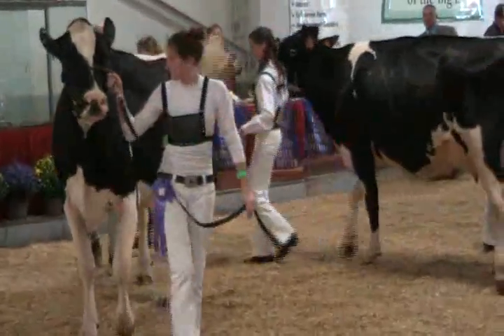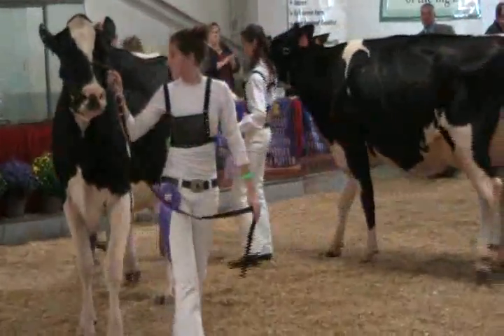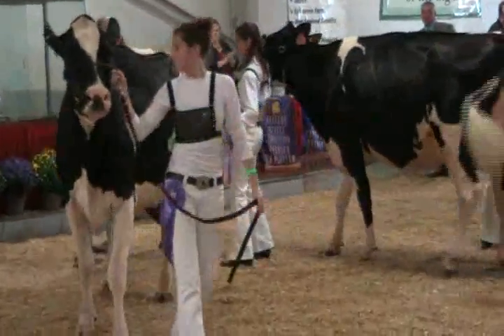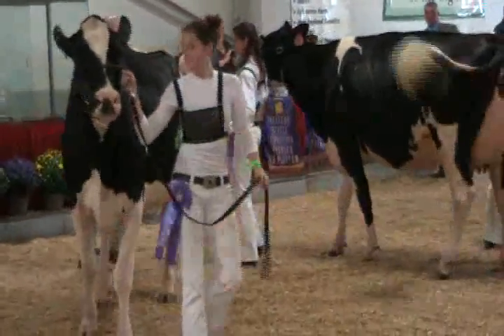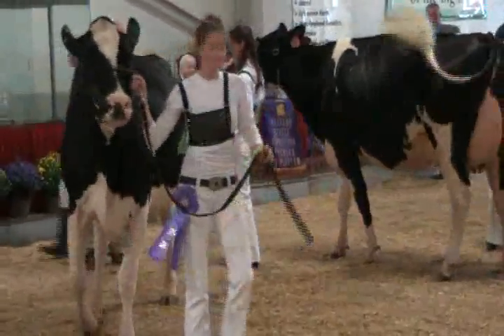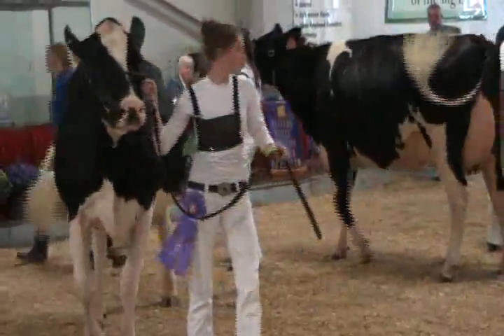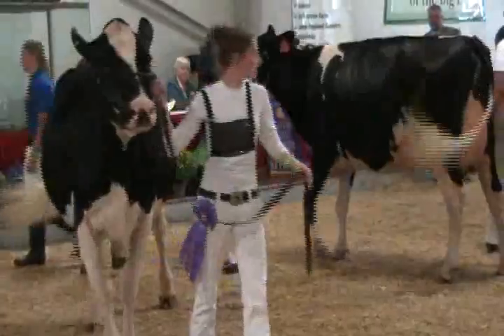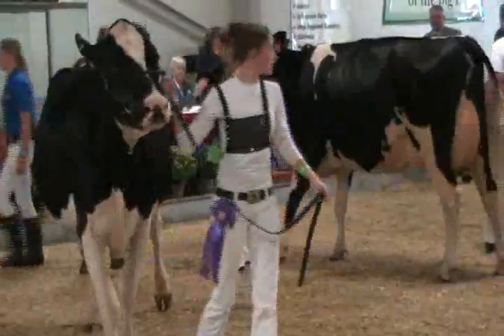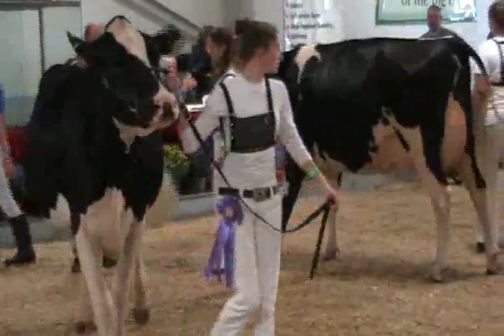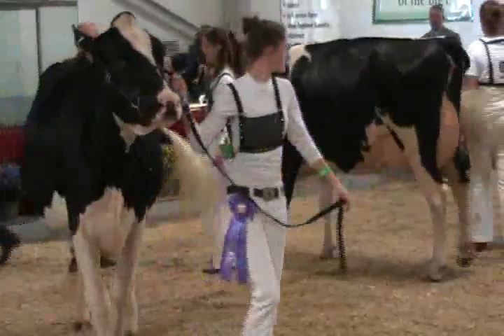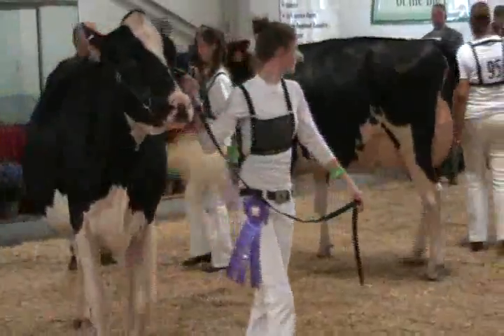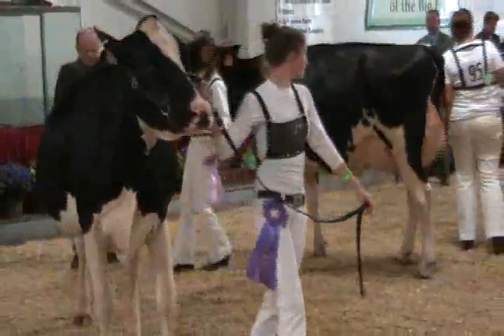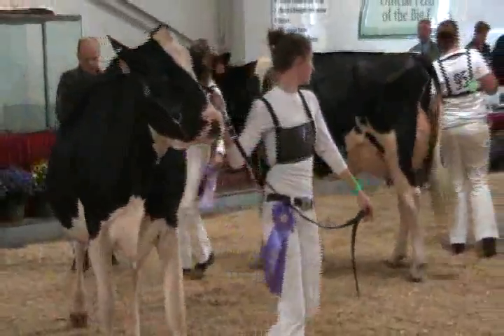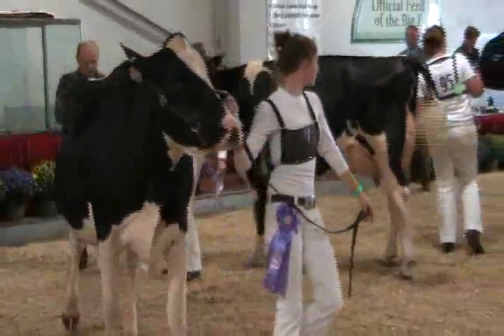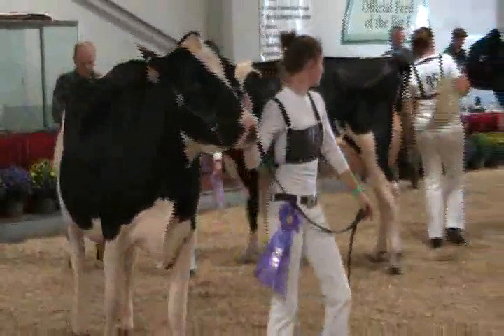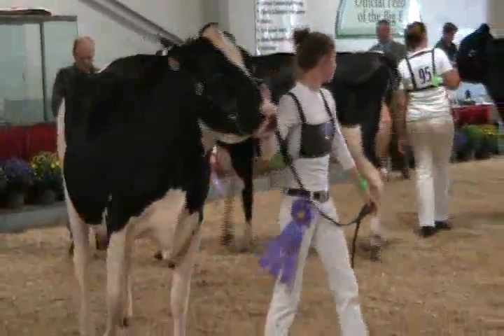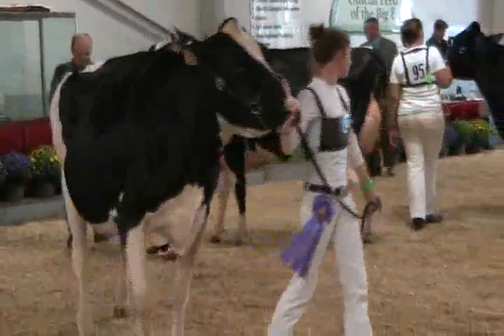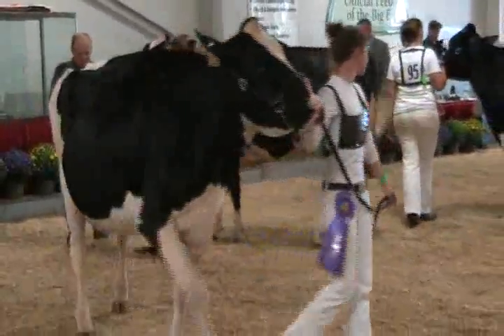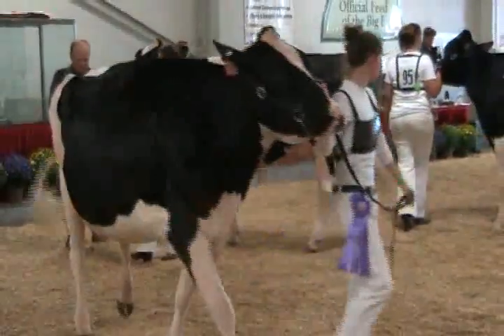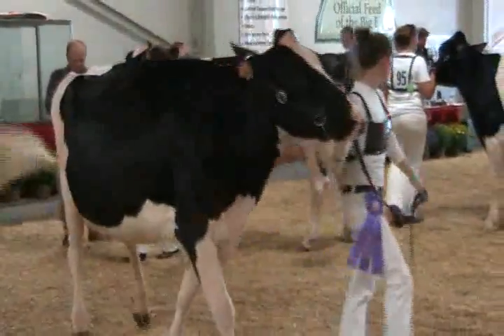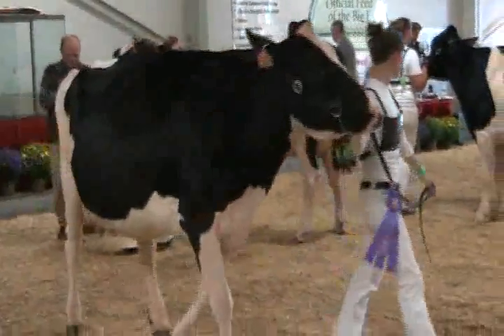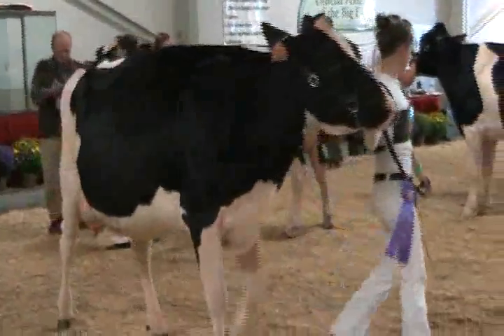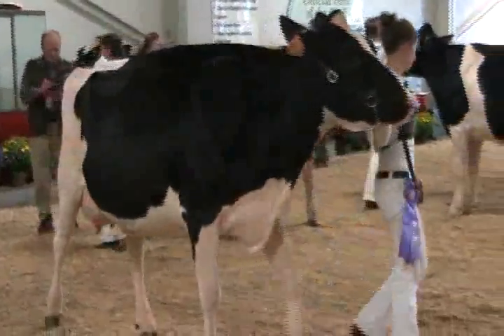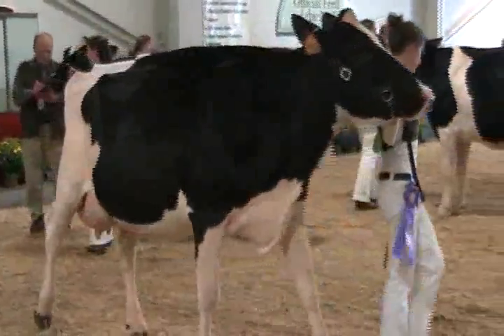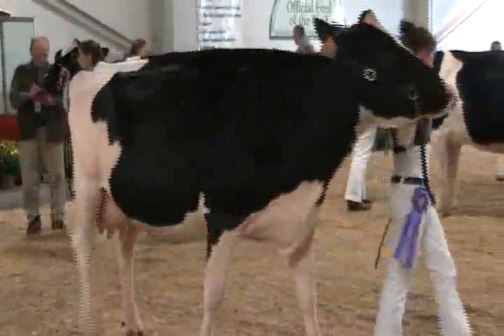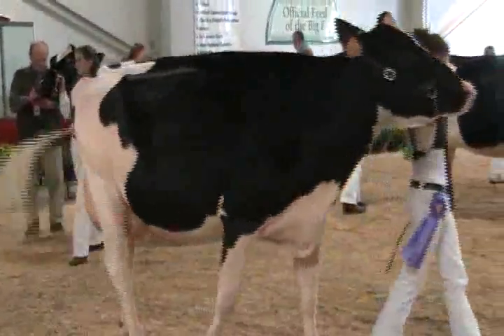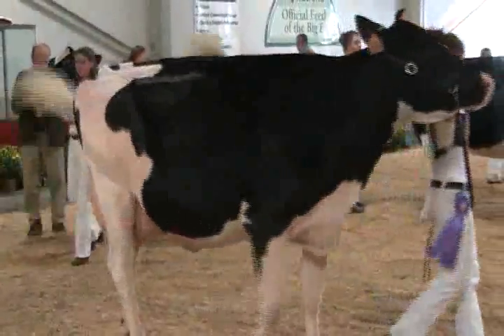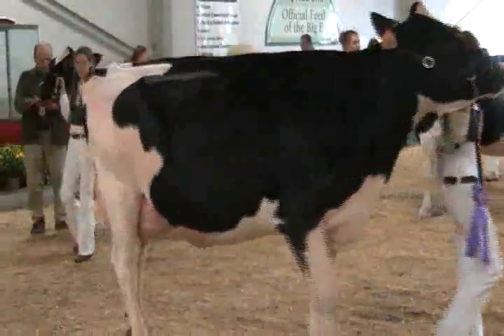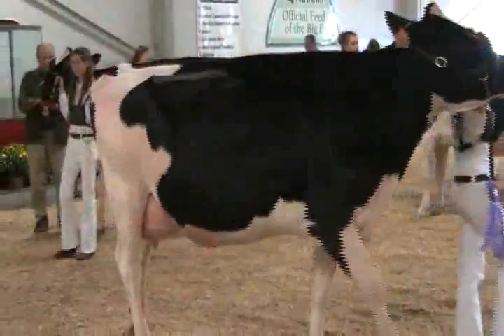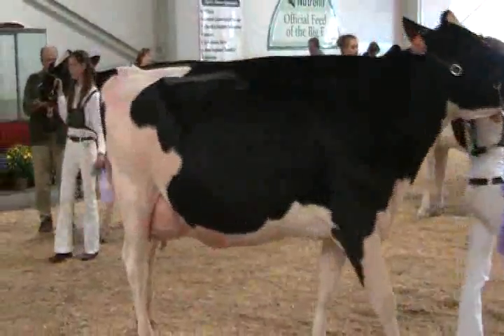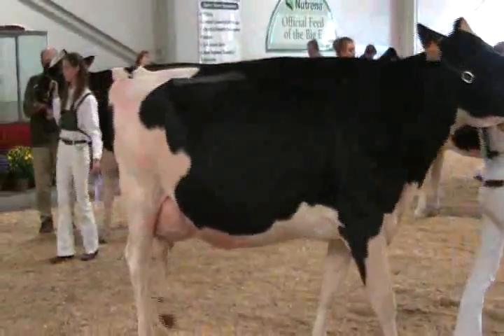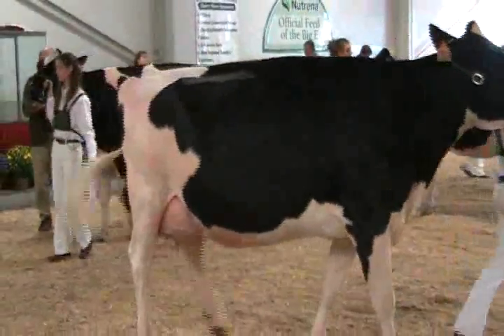What's that other one? That's the senior two-year-old.